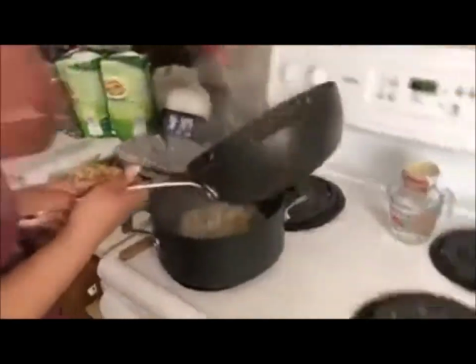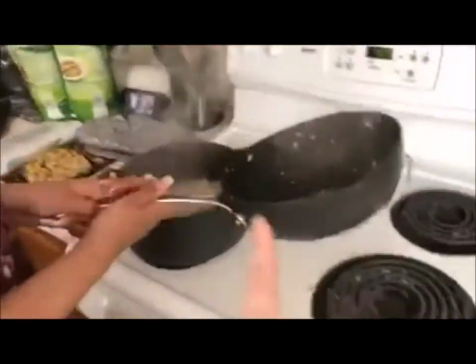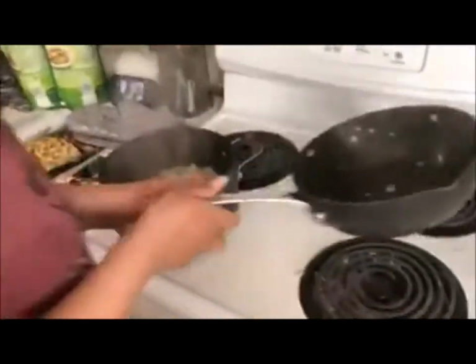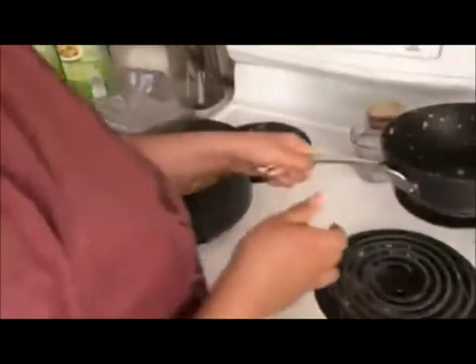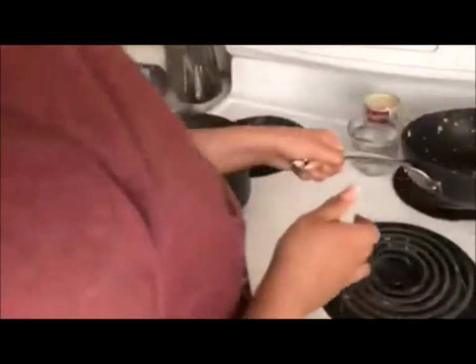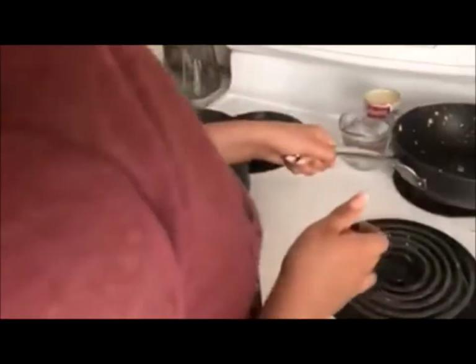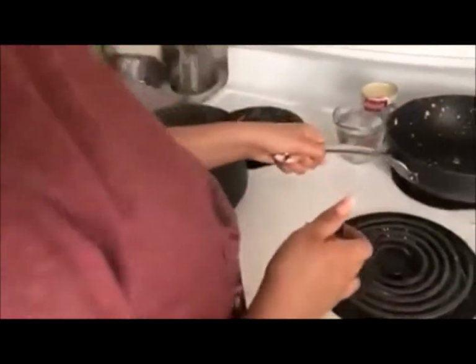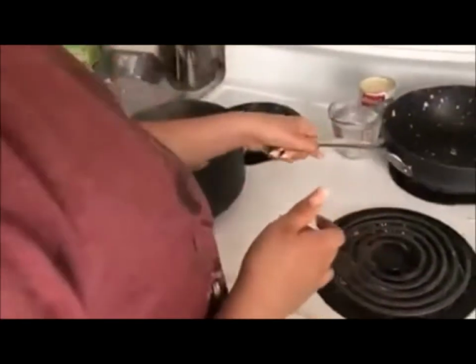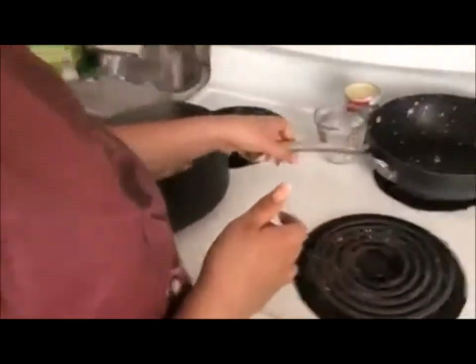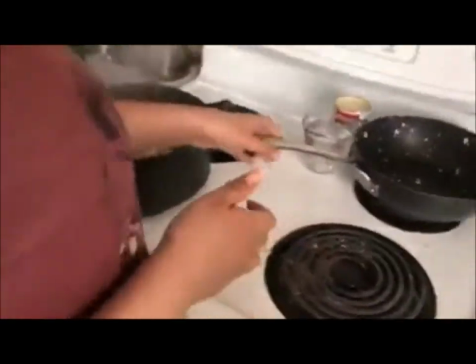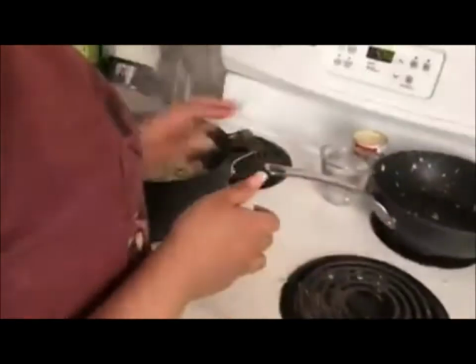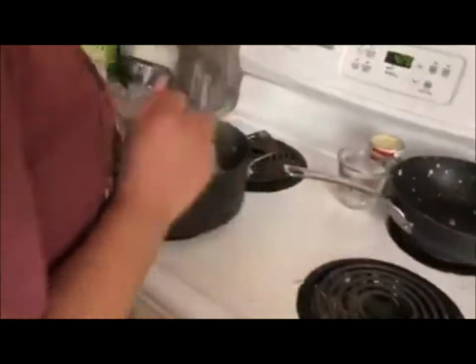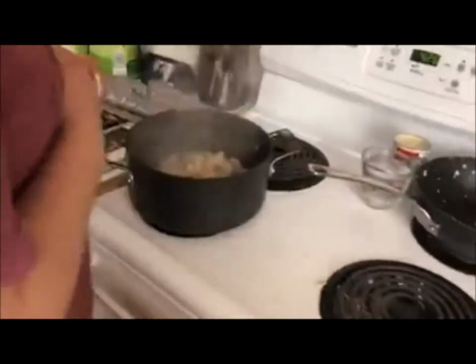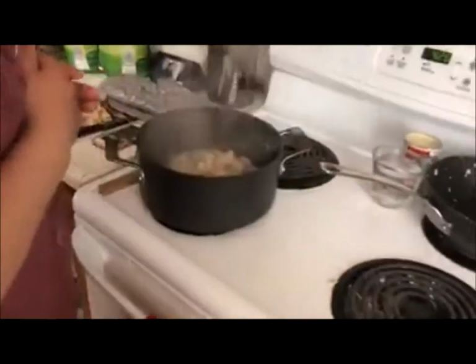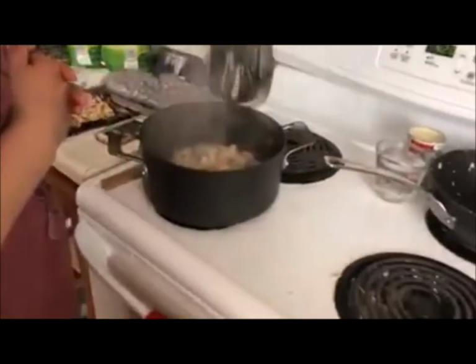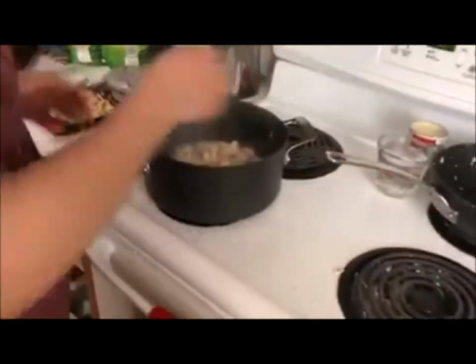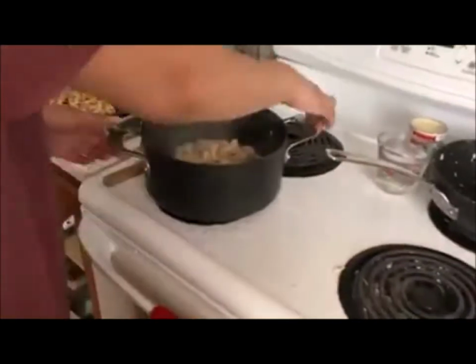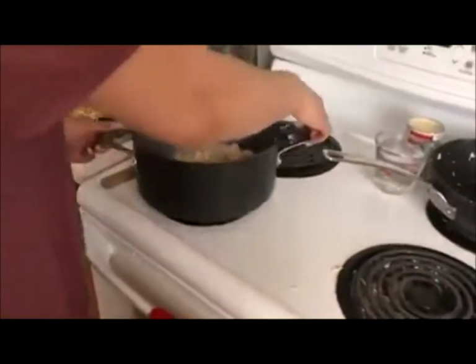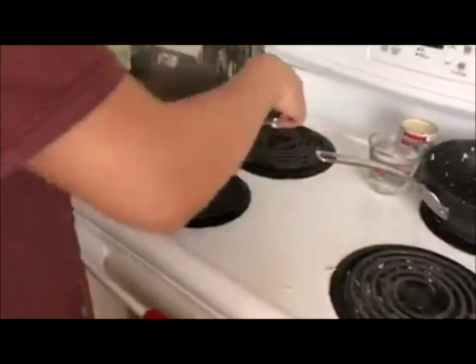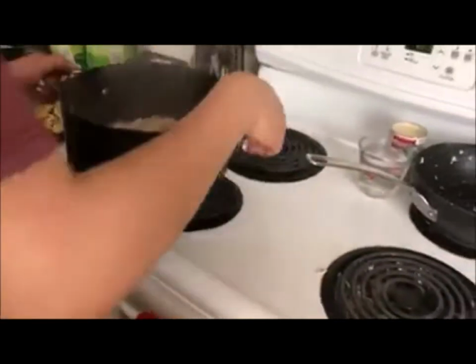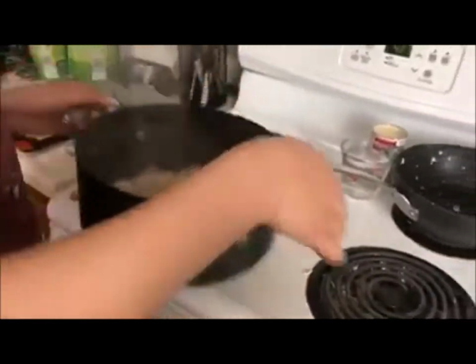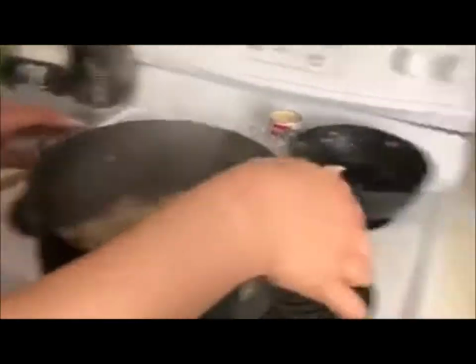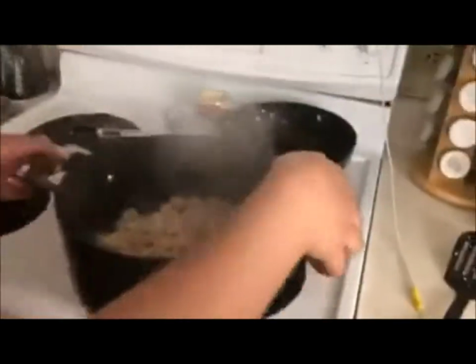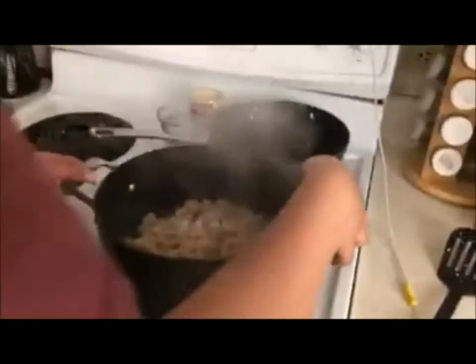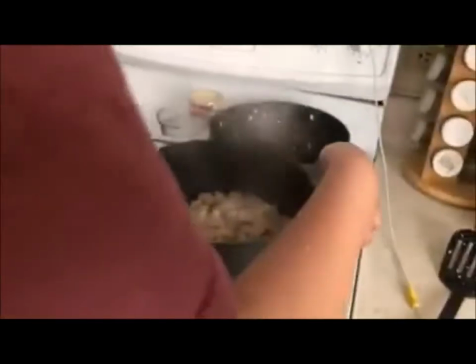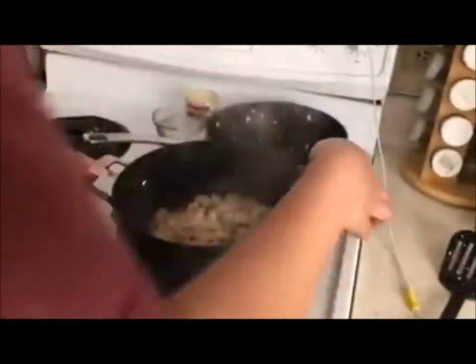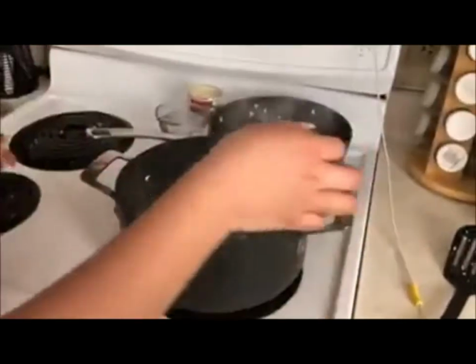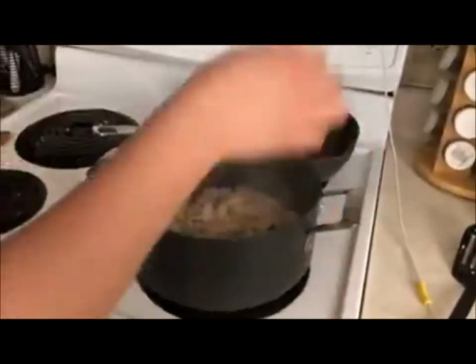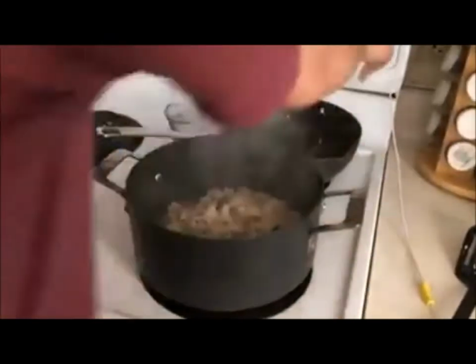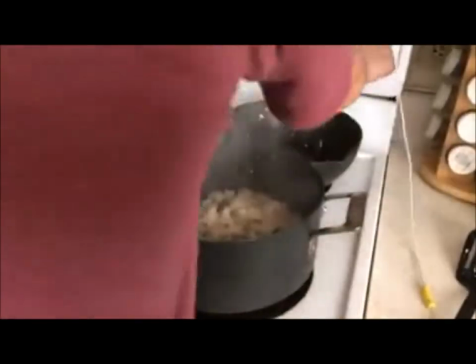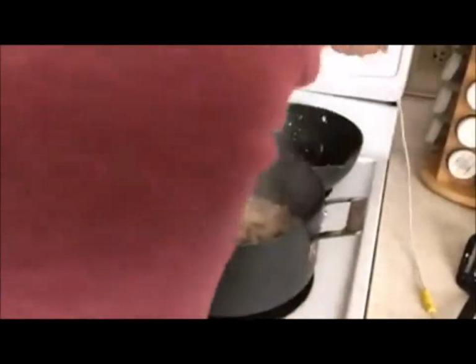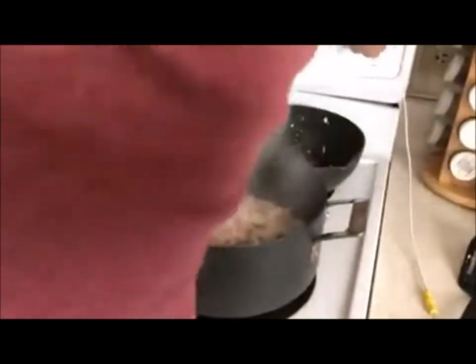Step 4: When the meat is brown, put it in a bigger pot.